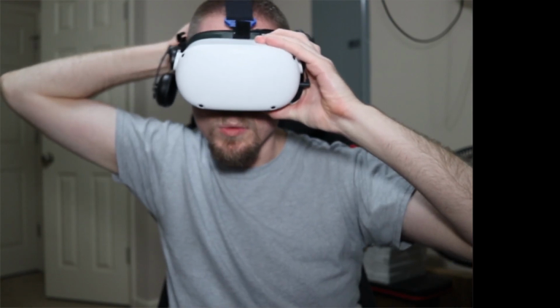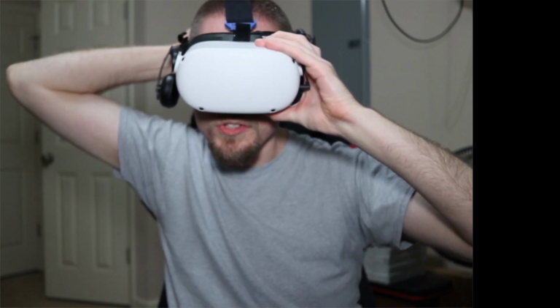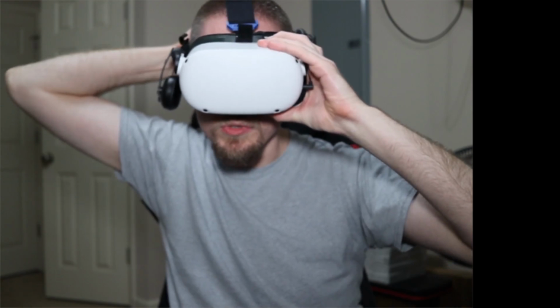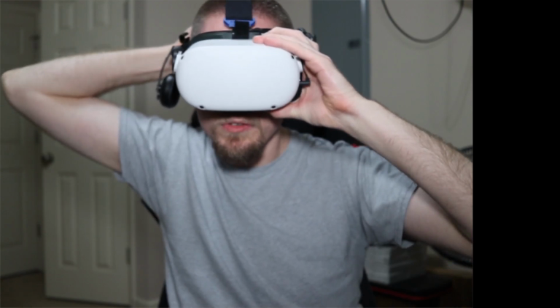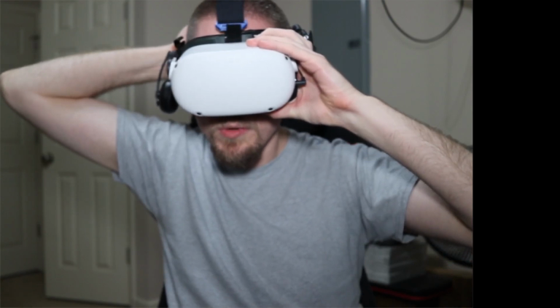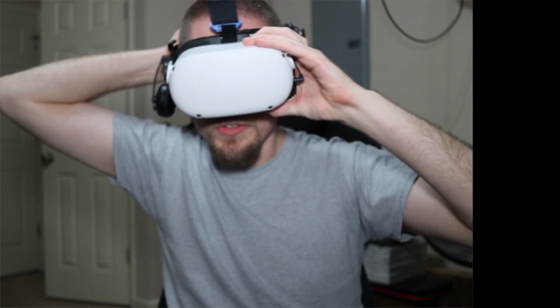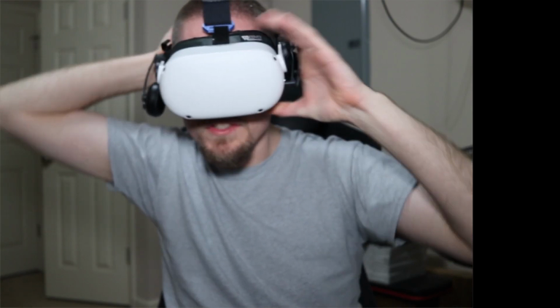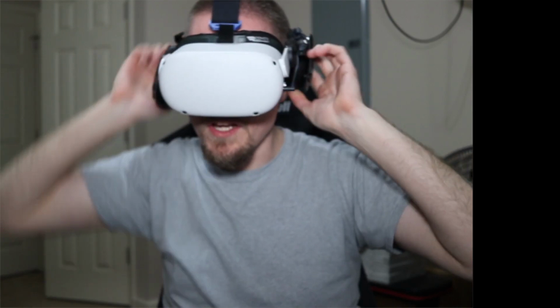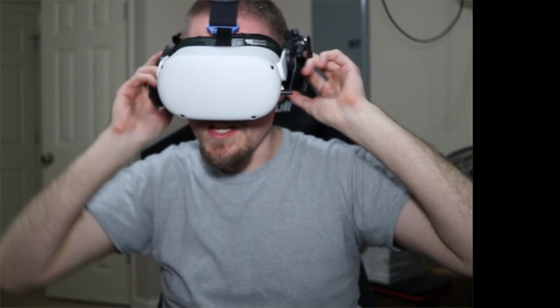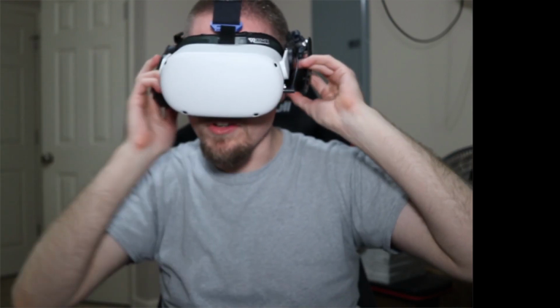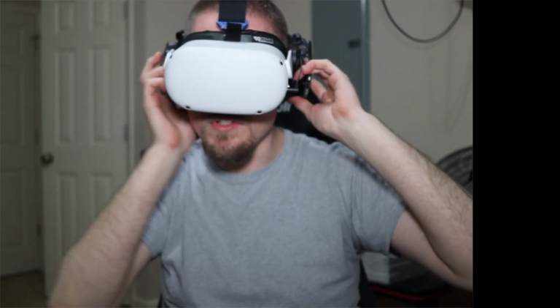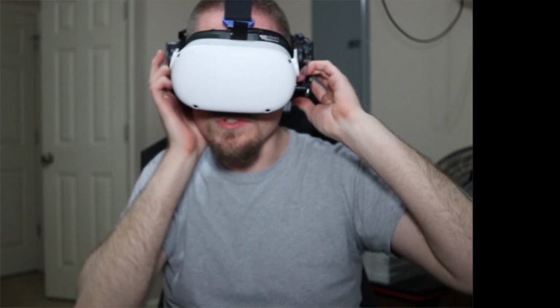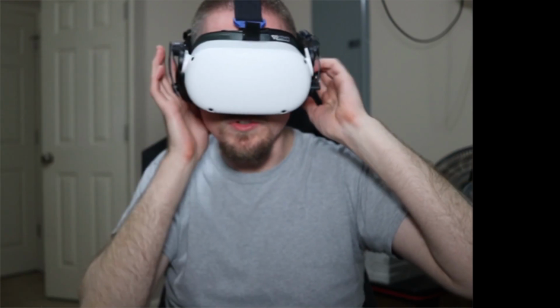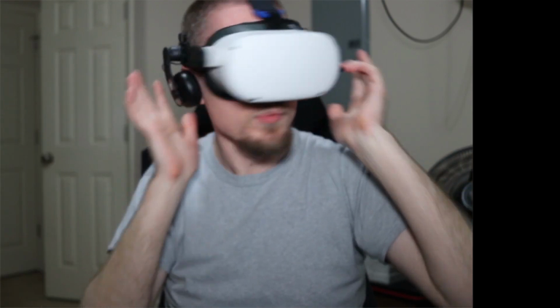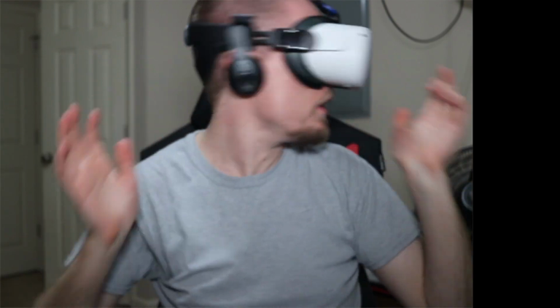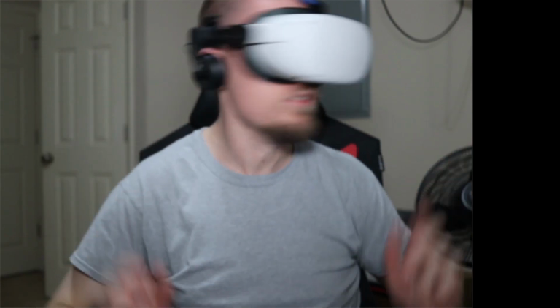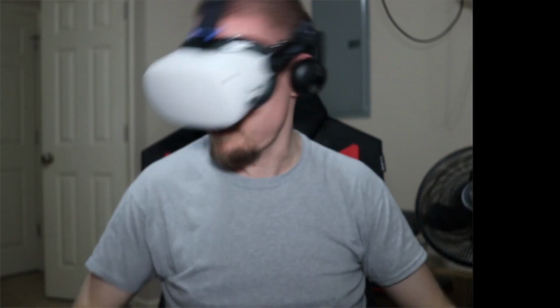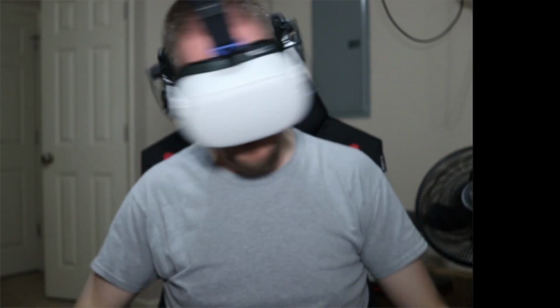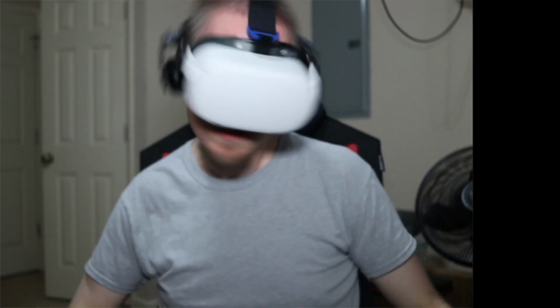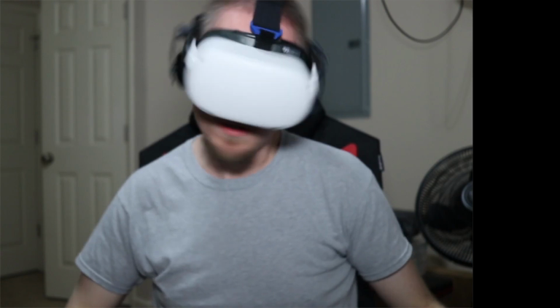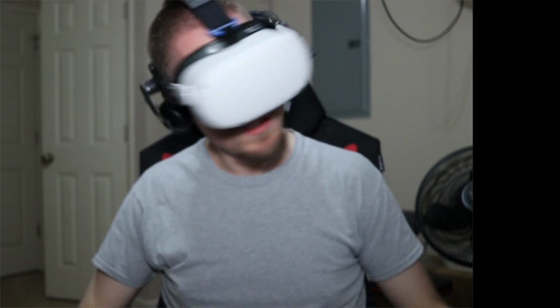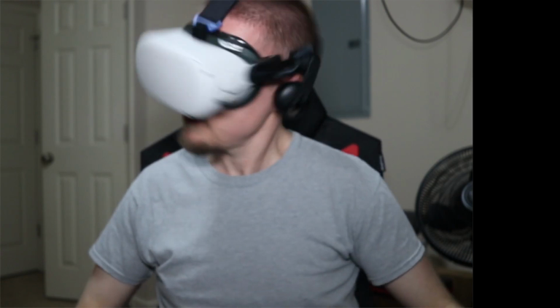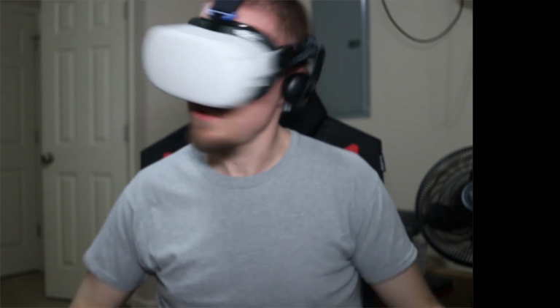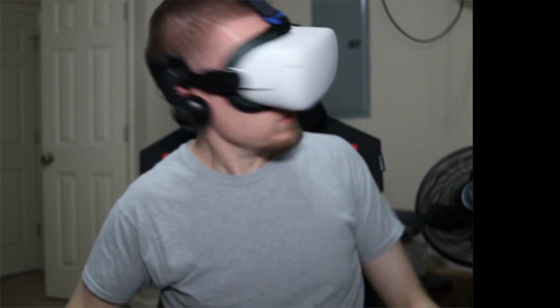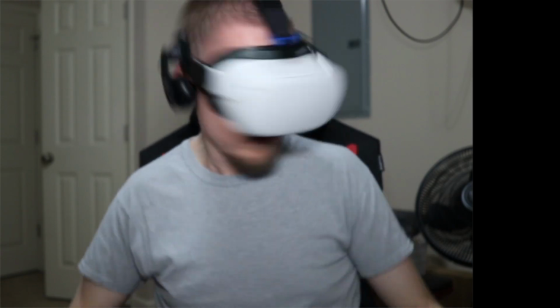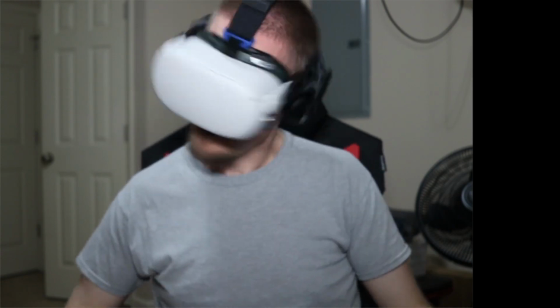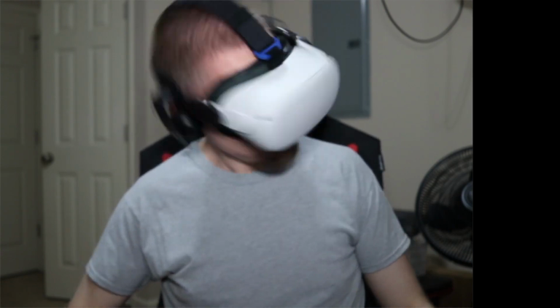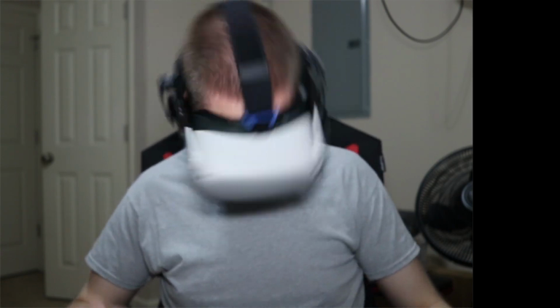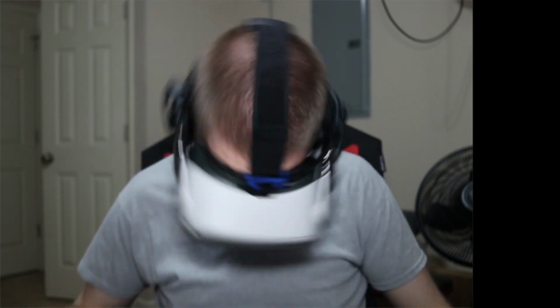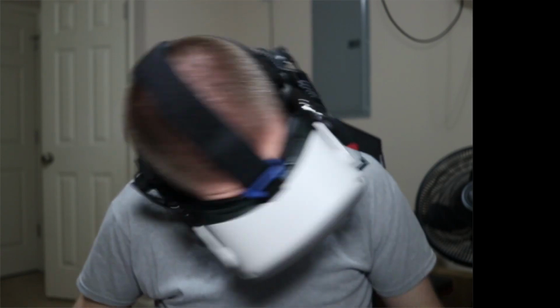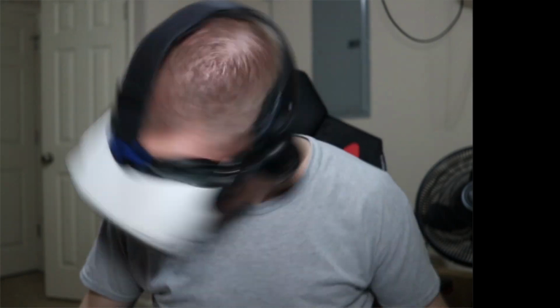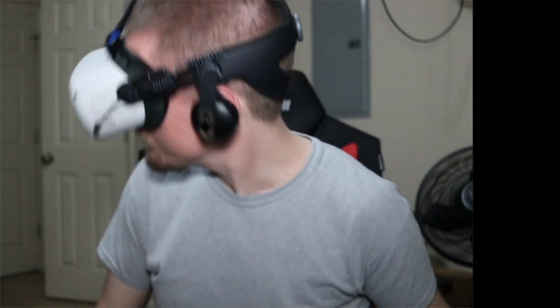Works really, really well. Nice and tight. I've already been using it for a couple of days and I see no issues.